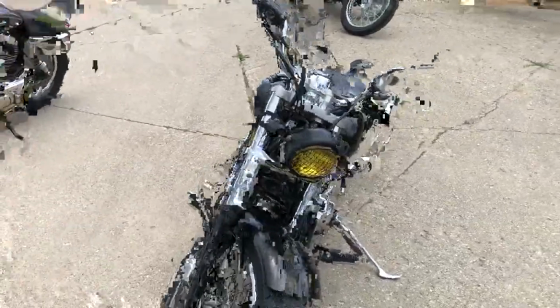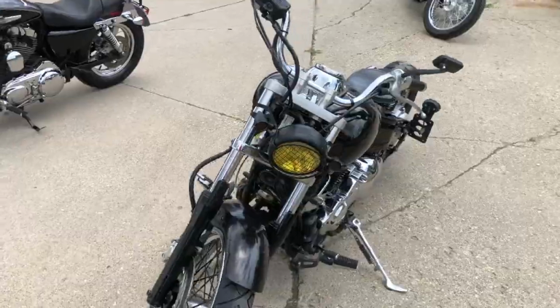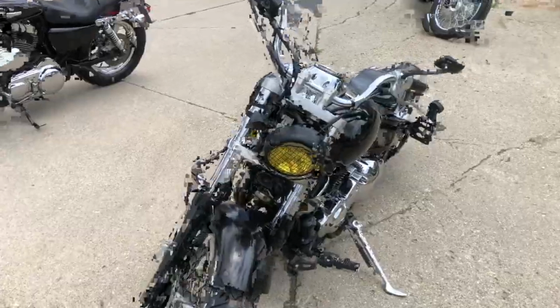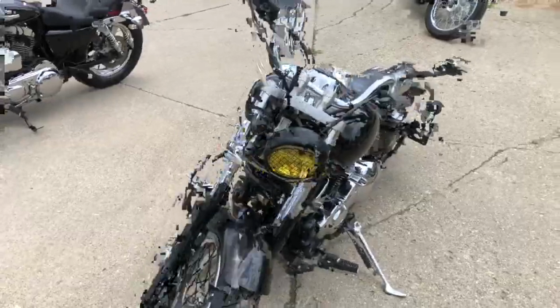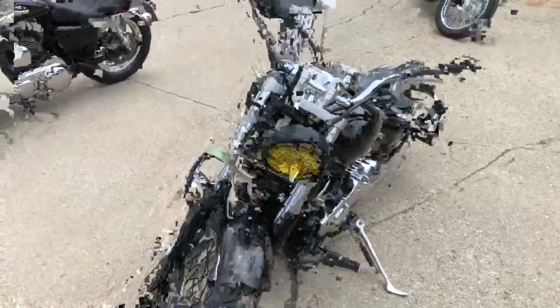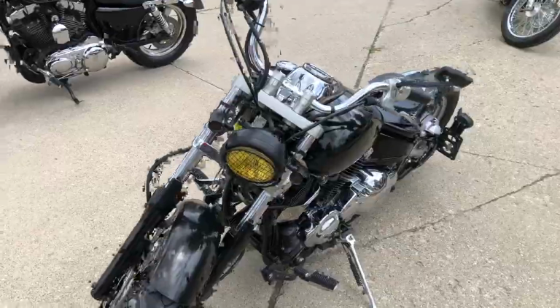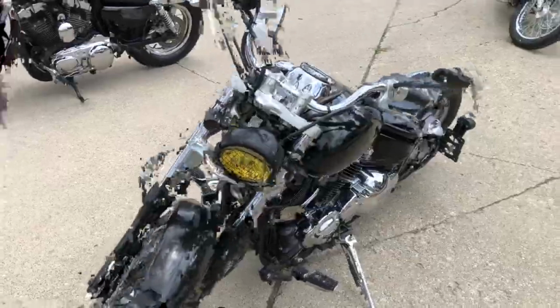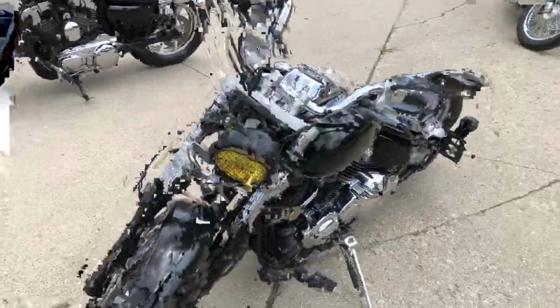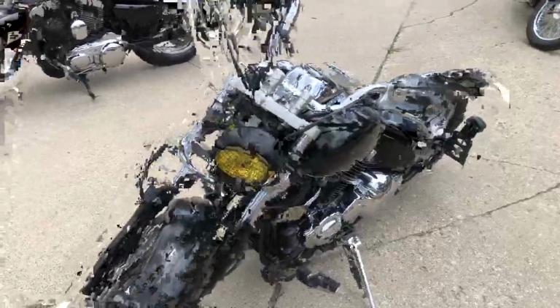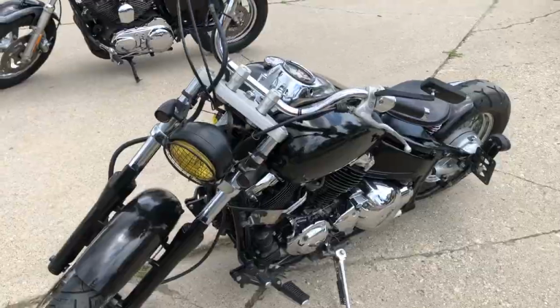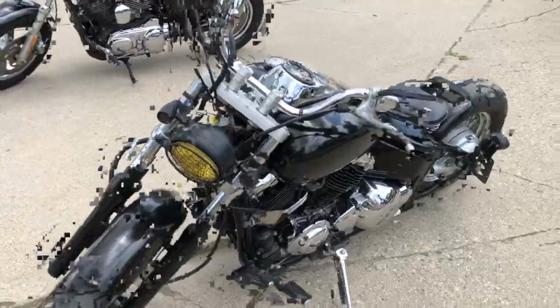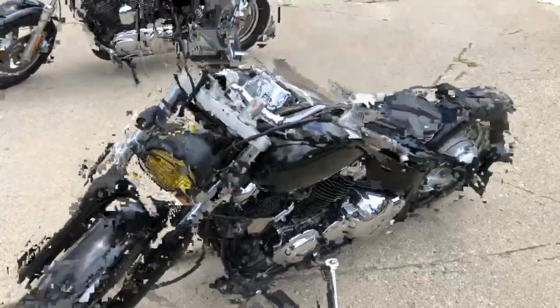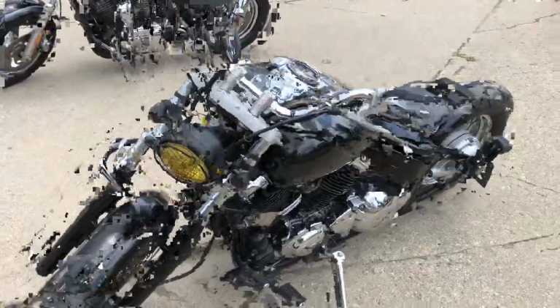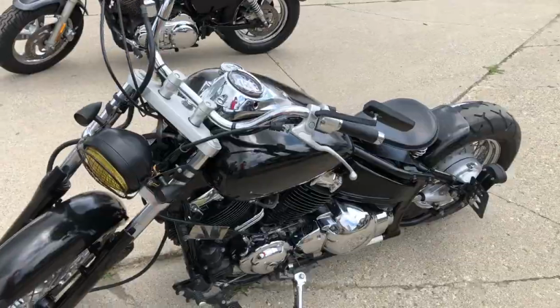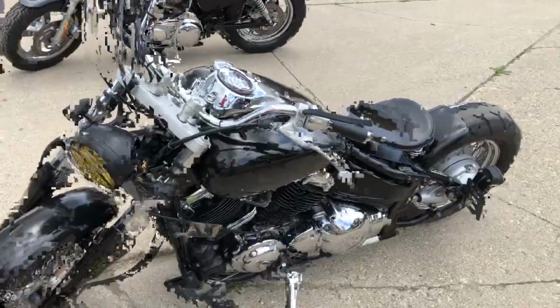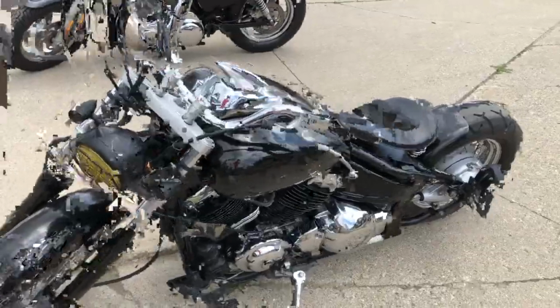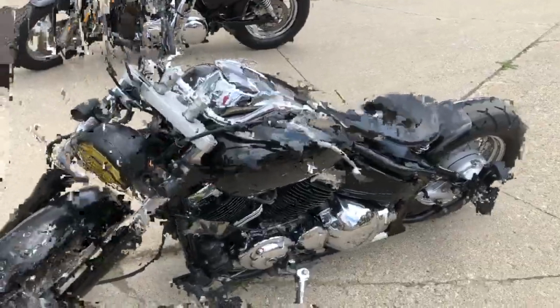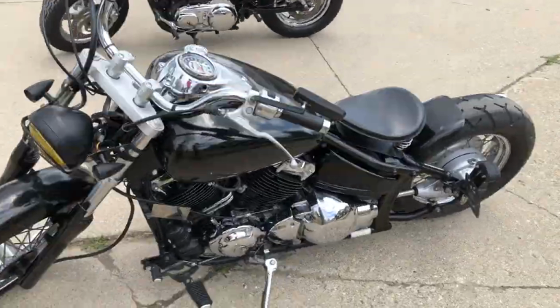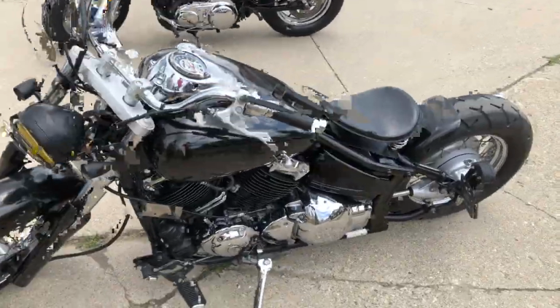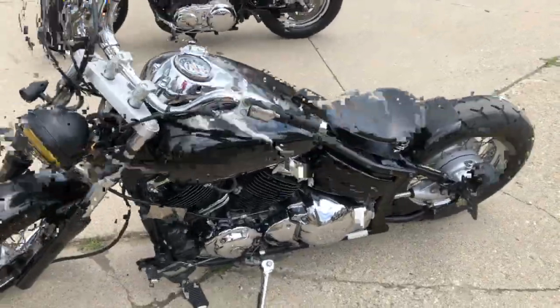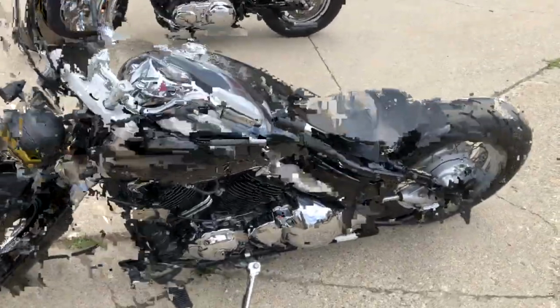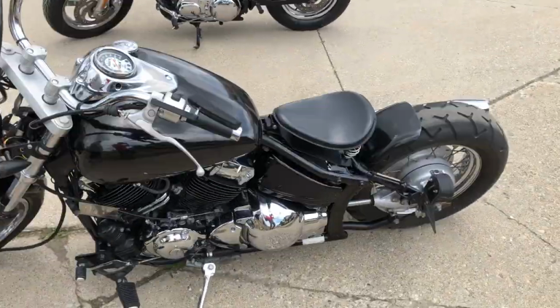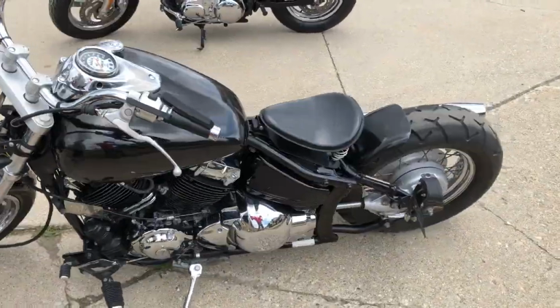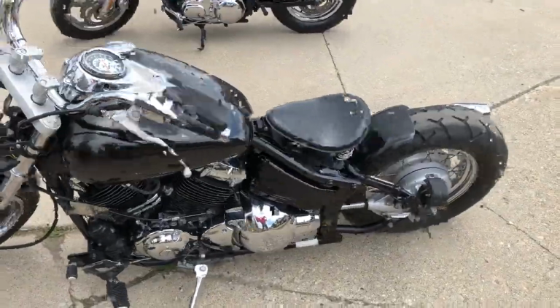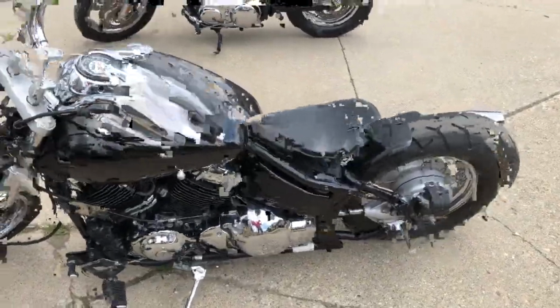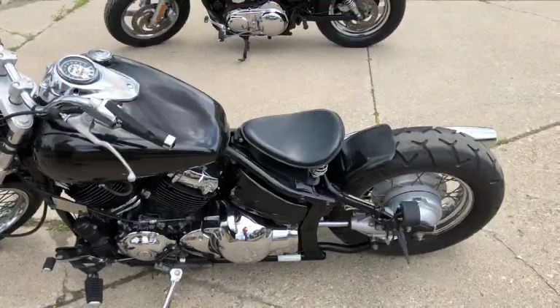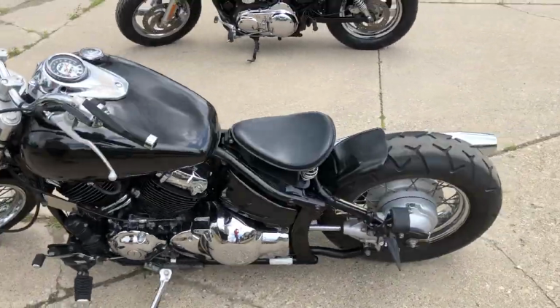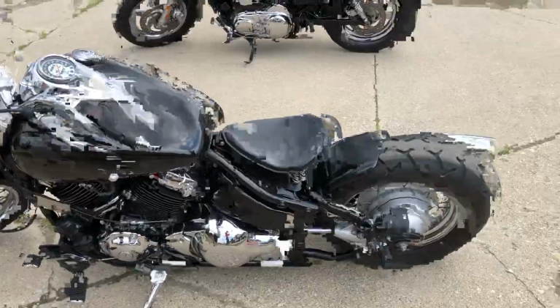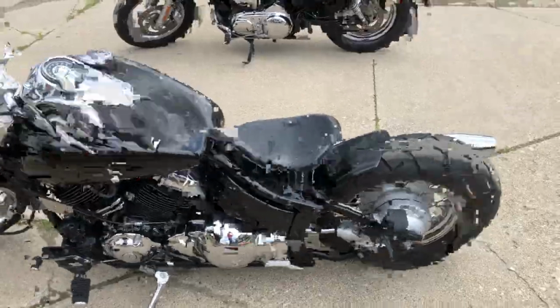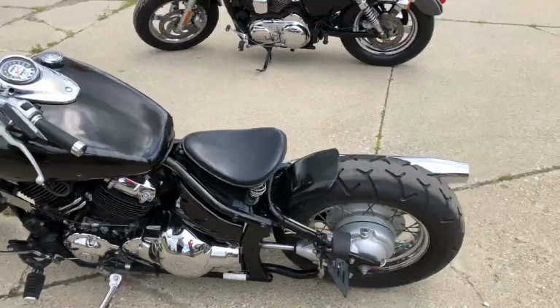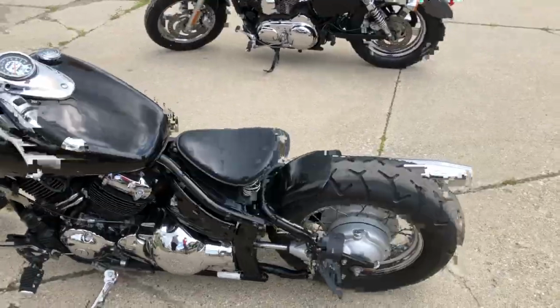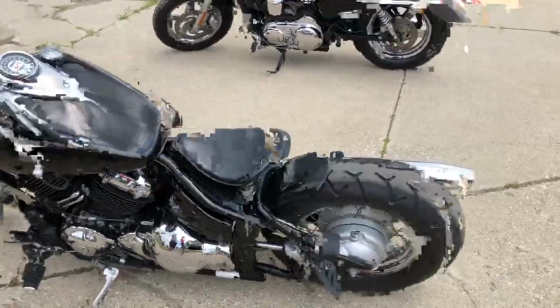Just serviced at the factory authorized Yamaha dealership. Inspection done, all the fluids have been changed. This thing's ready to hit the road.